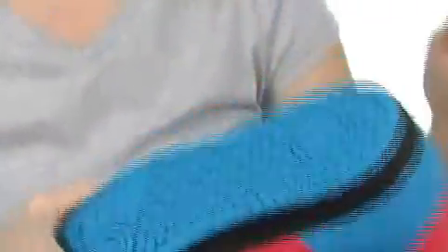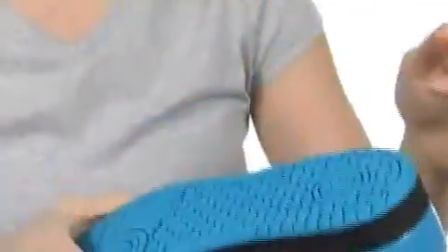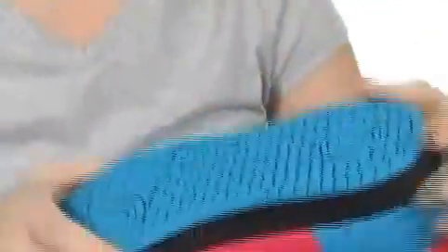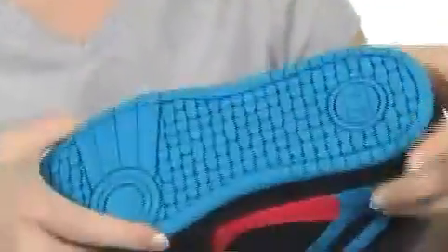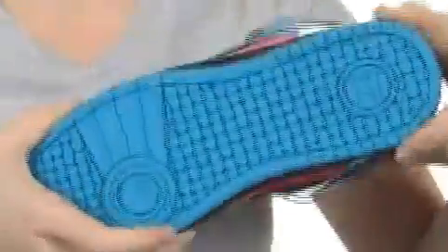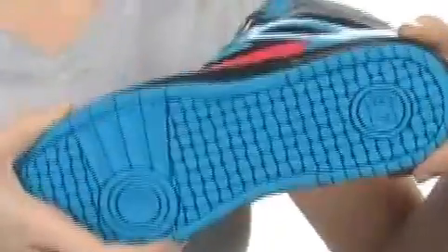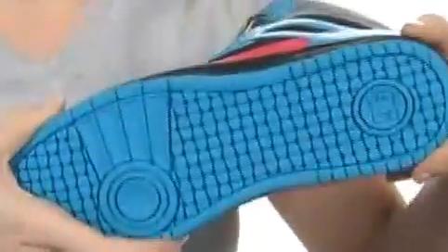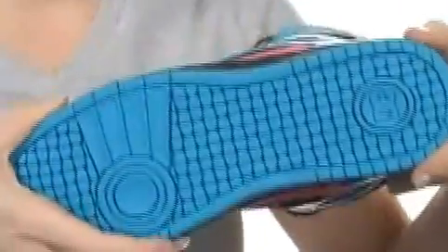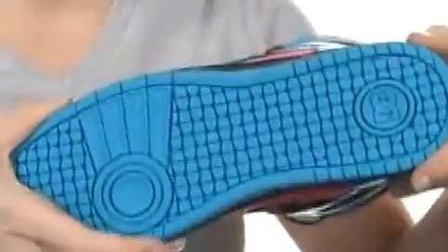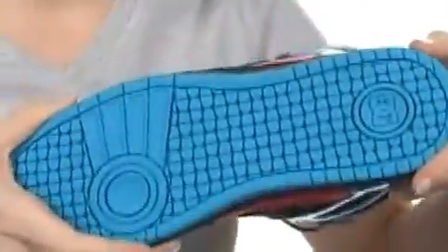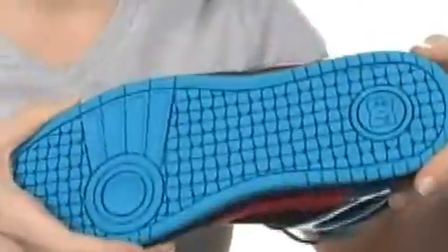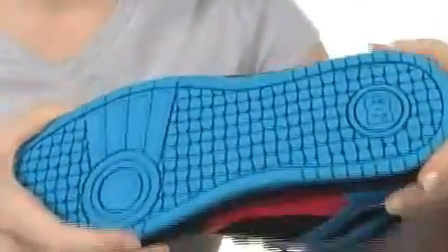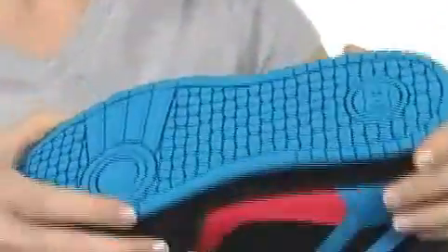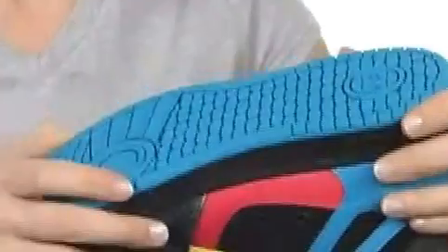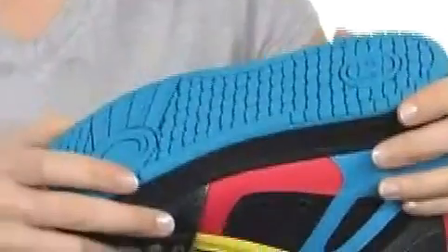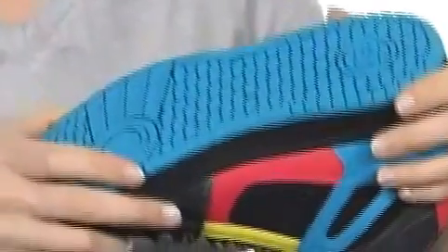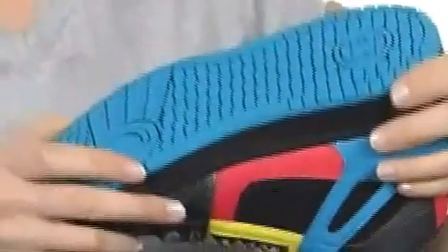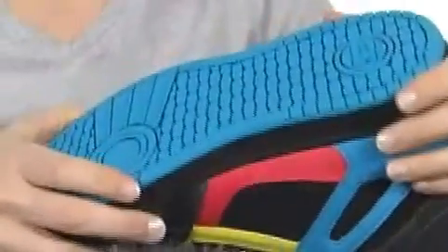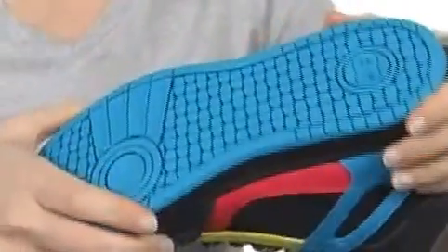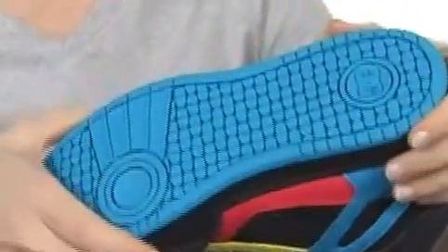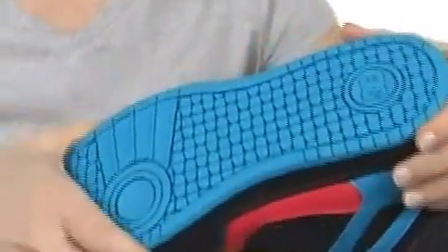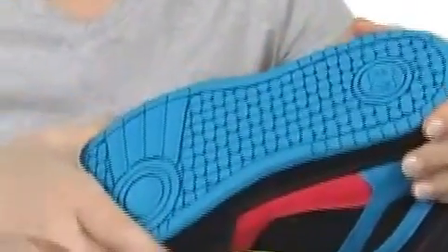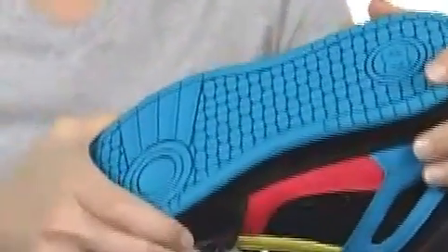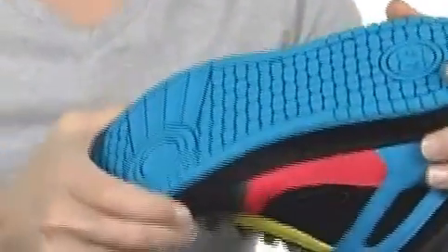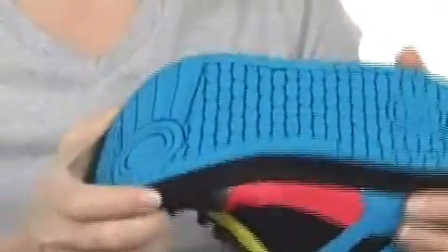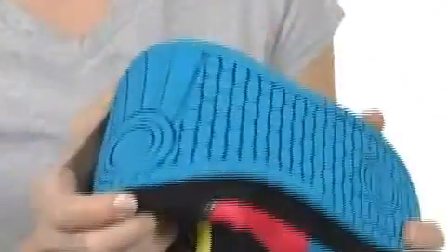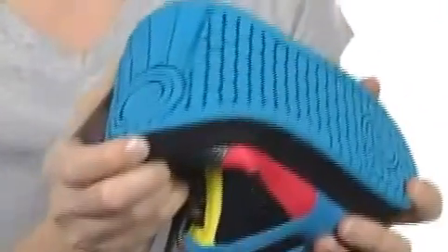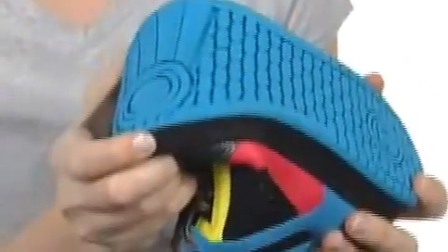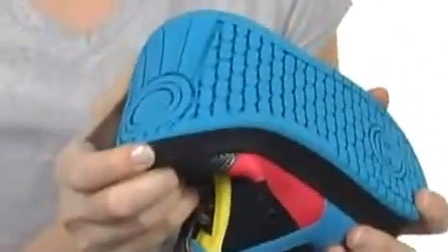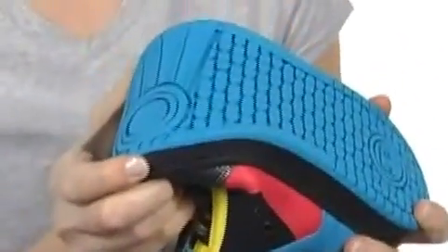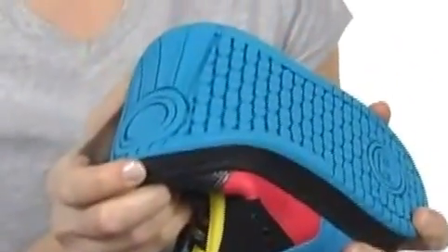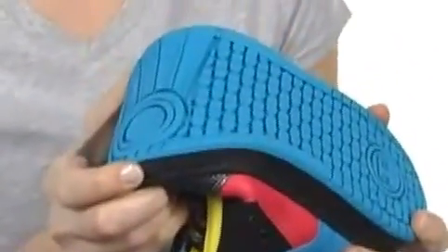The outsole is DC's patented pill pattern sticky rubber, so it's going to stick to your board like glue and it's going to give you the flex you need.